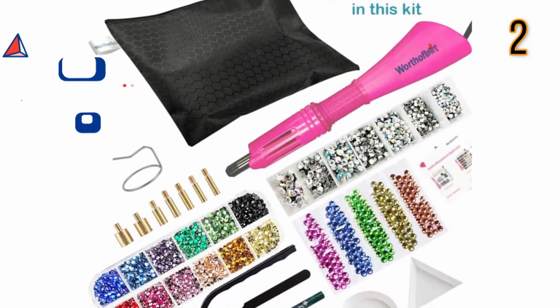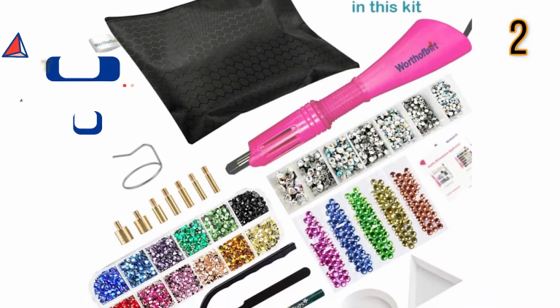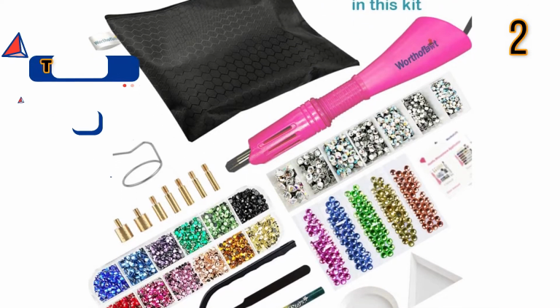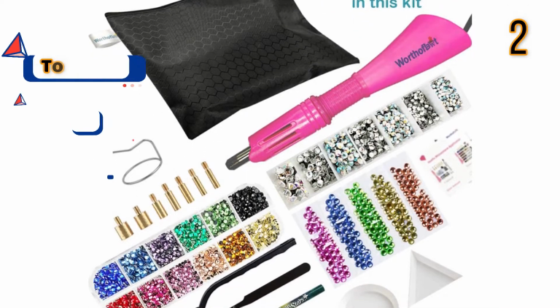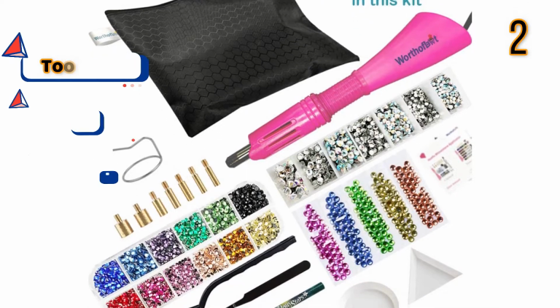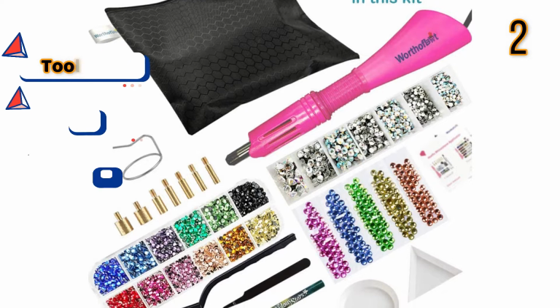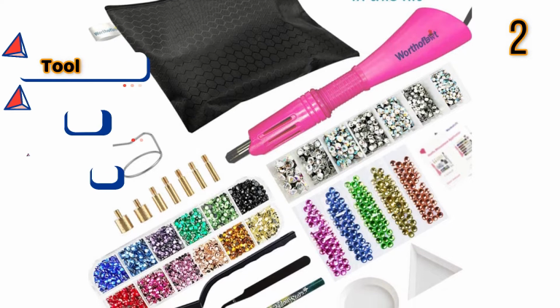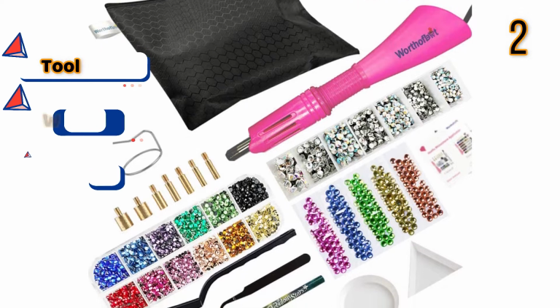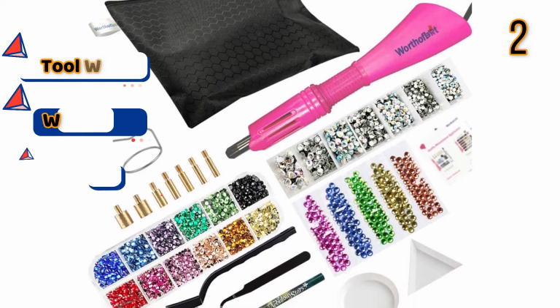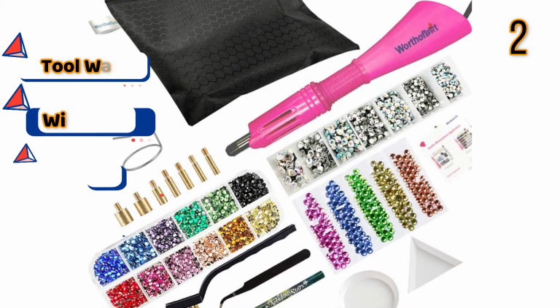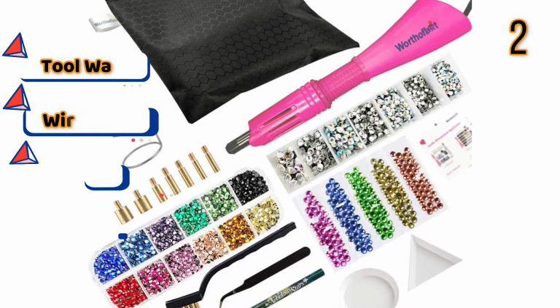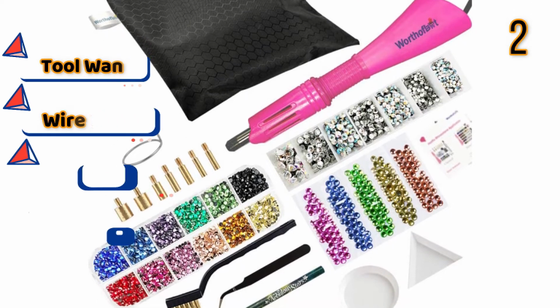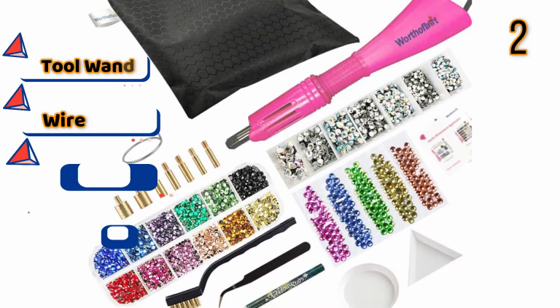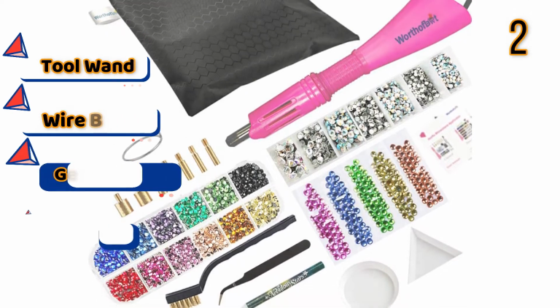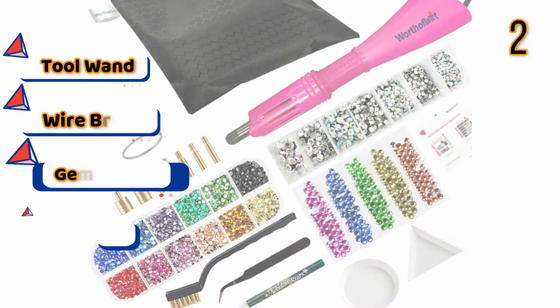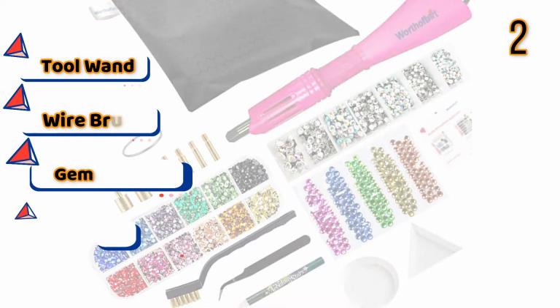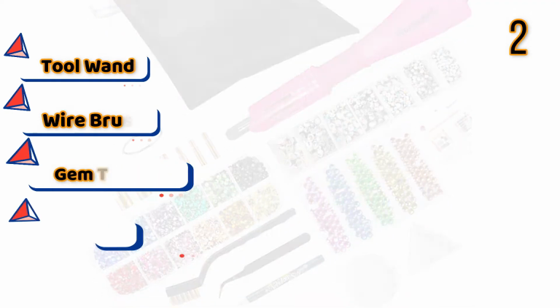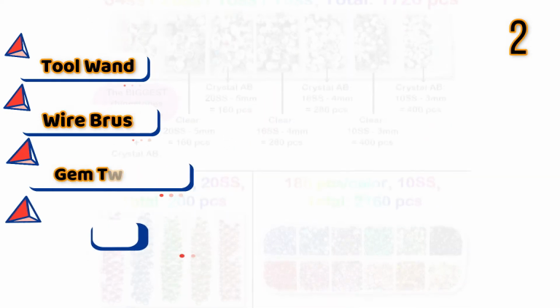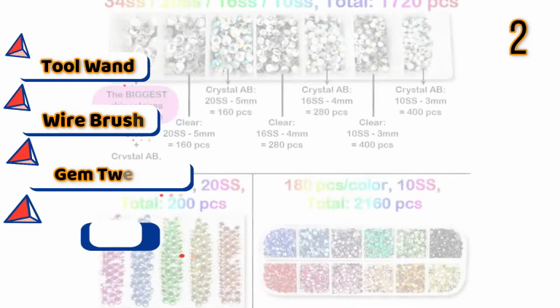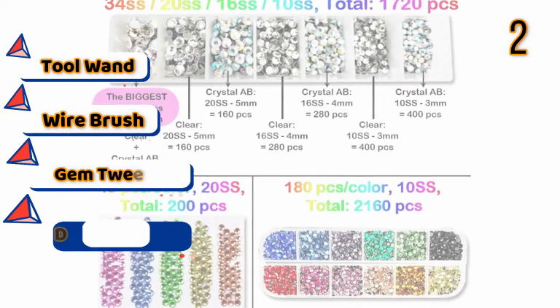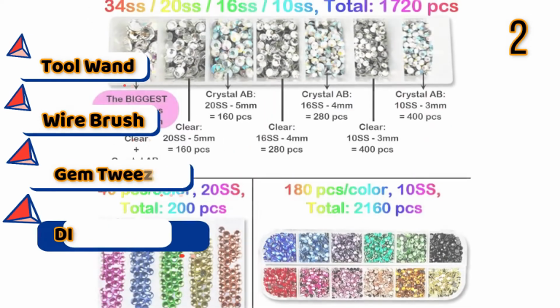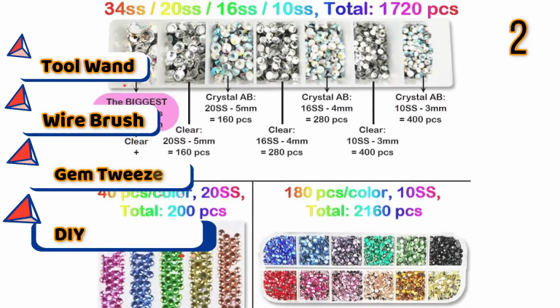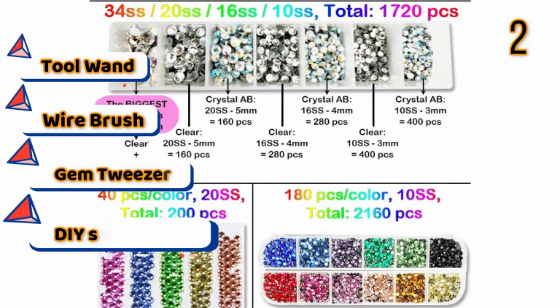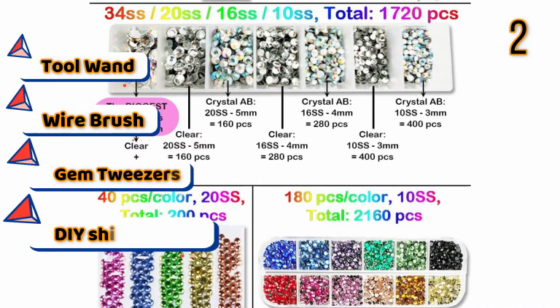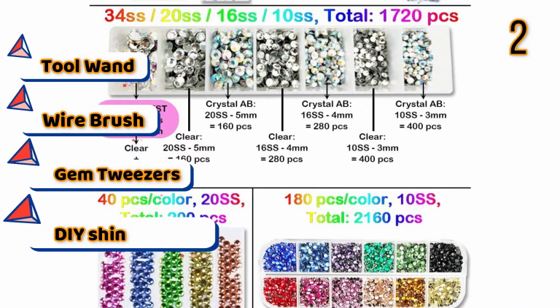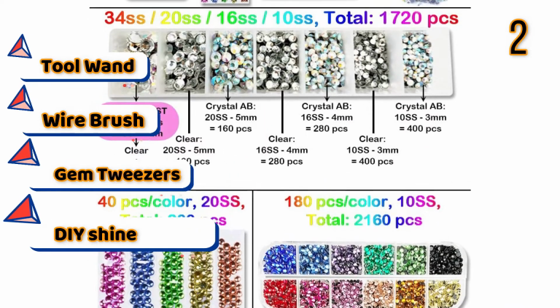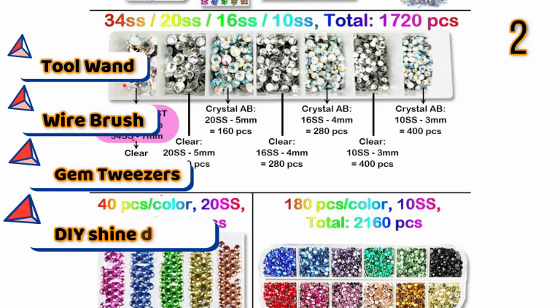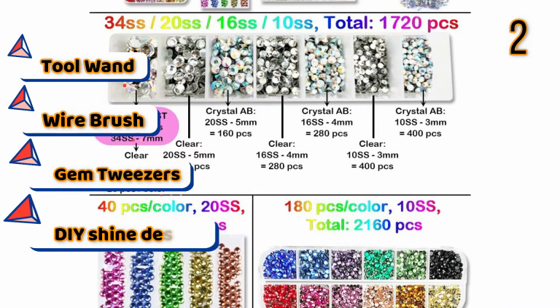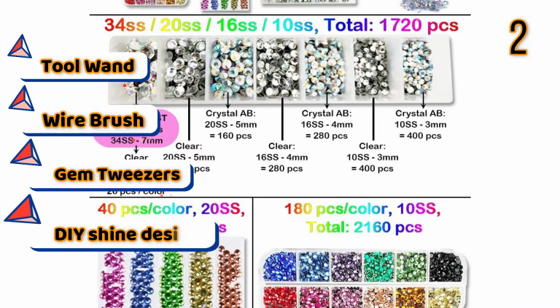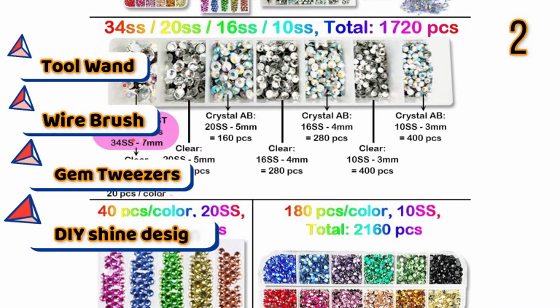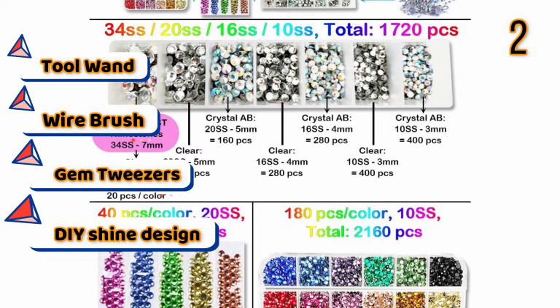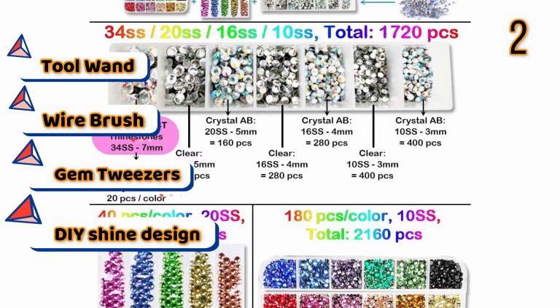Features: Tool Wand, Wire Brush, Gem Tweezers, DIY Shine Design.